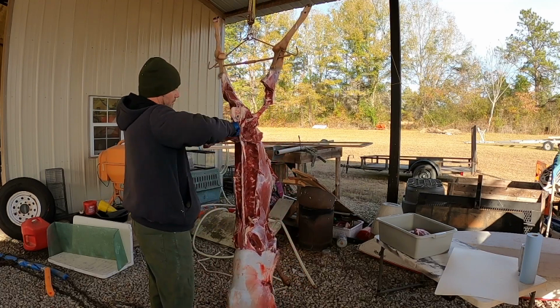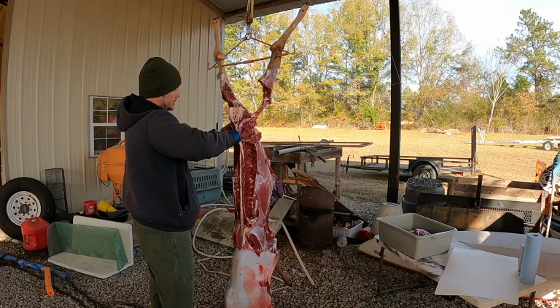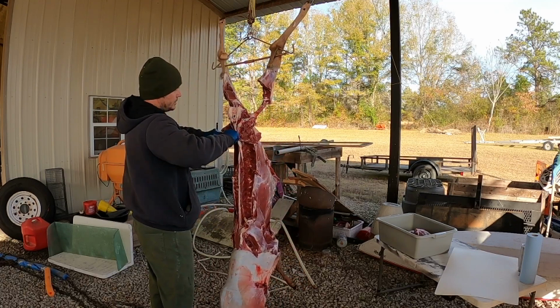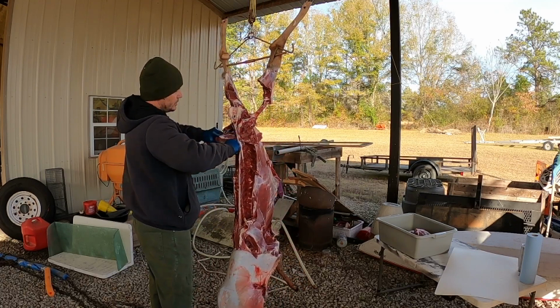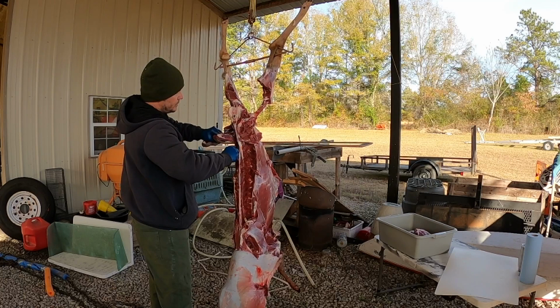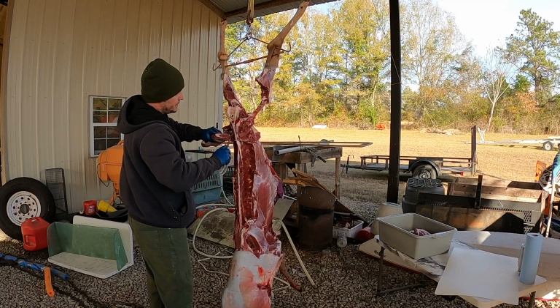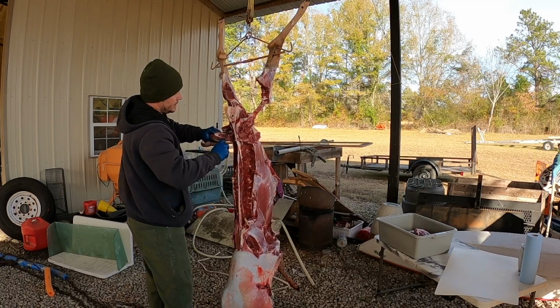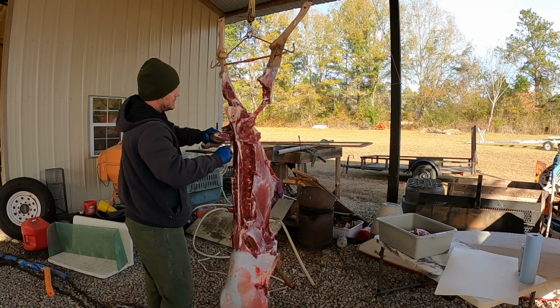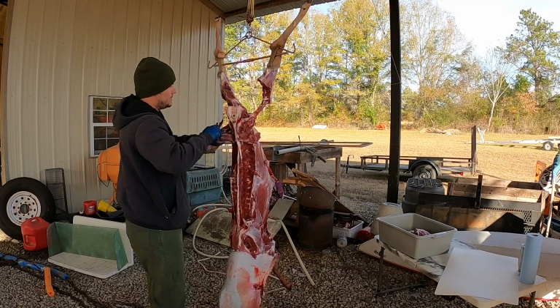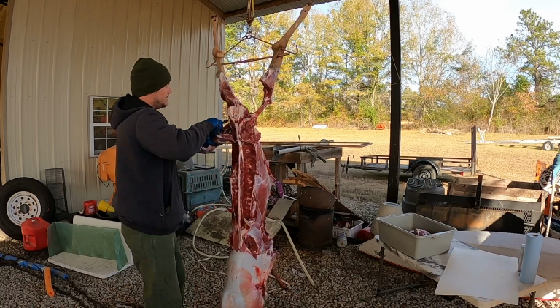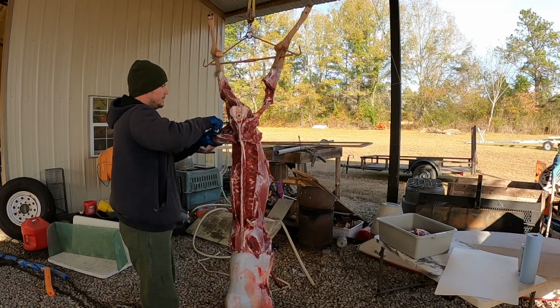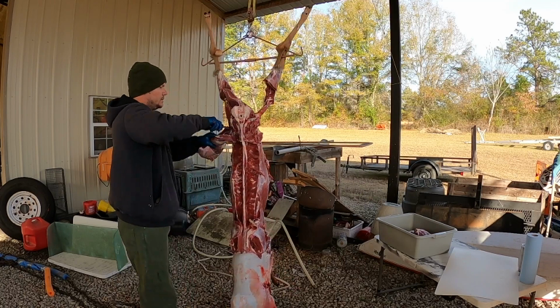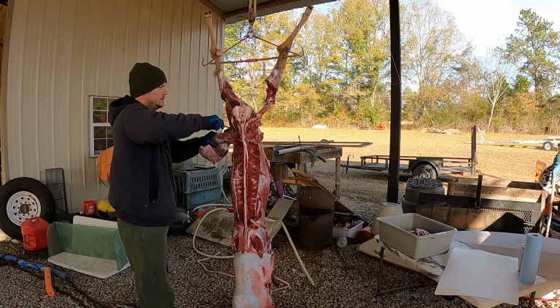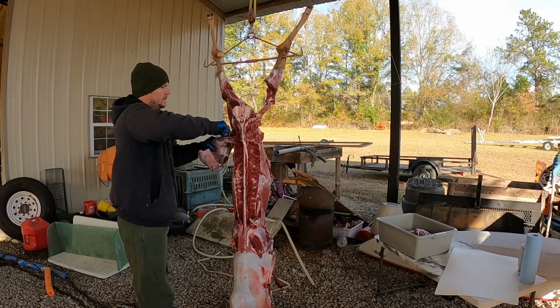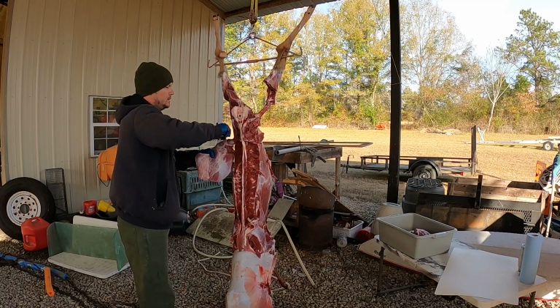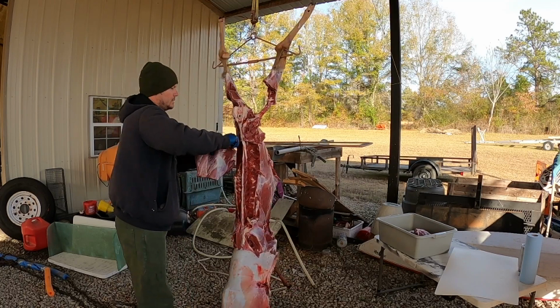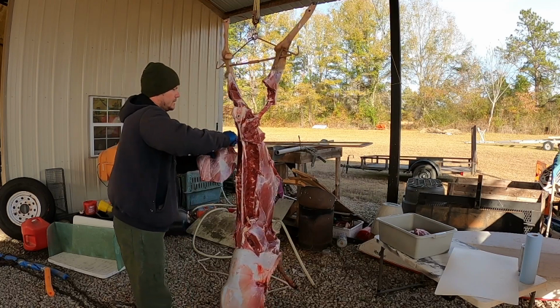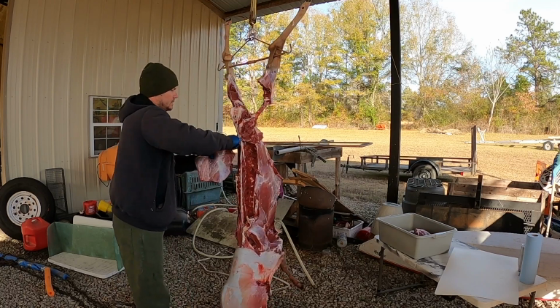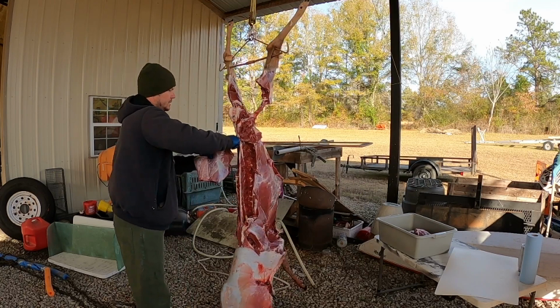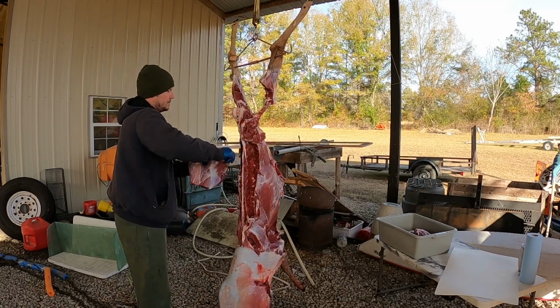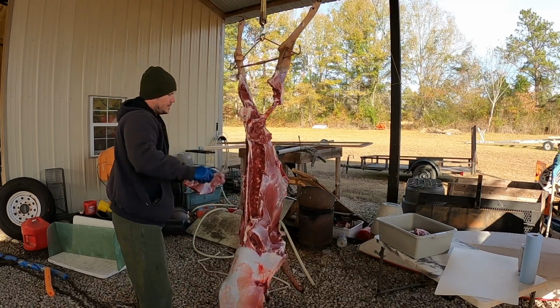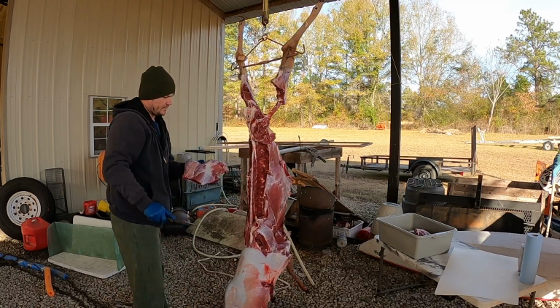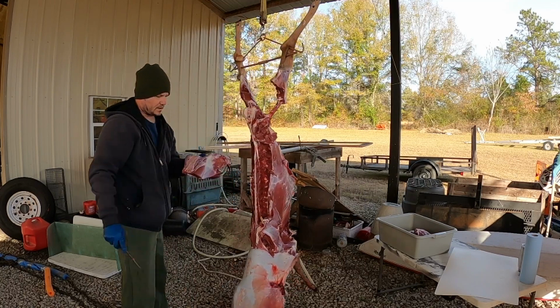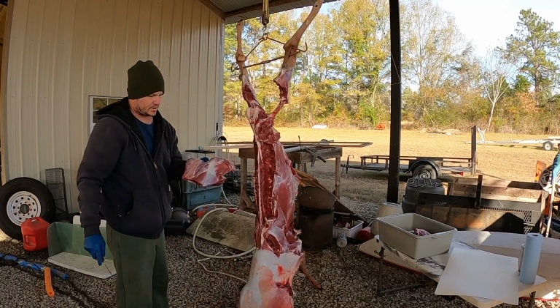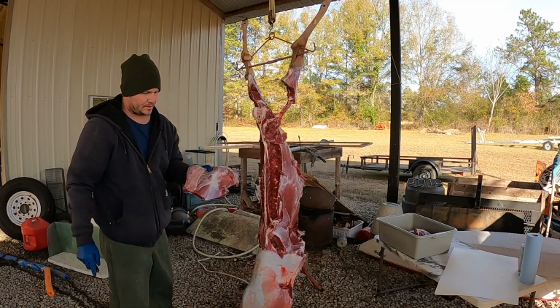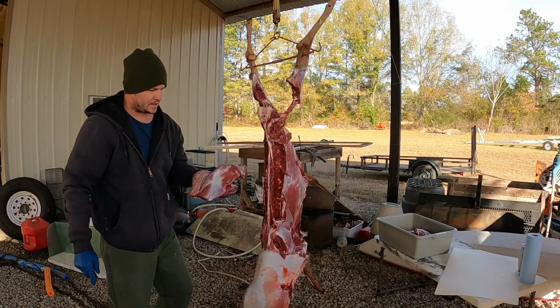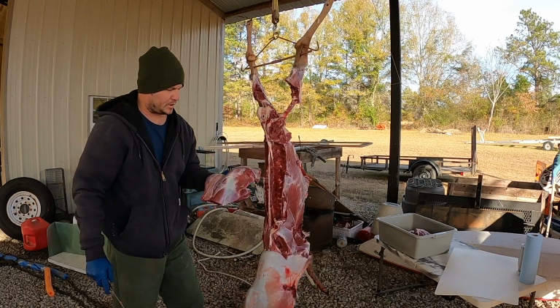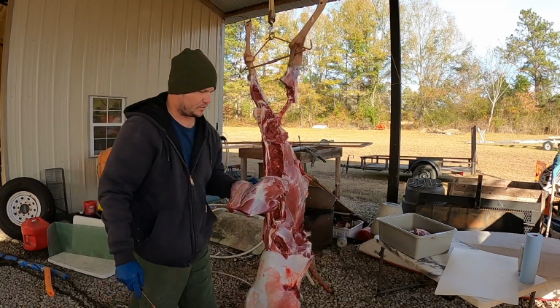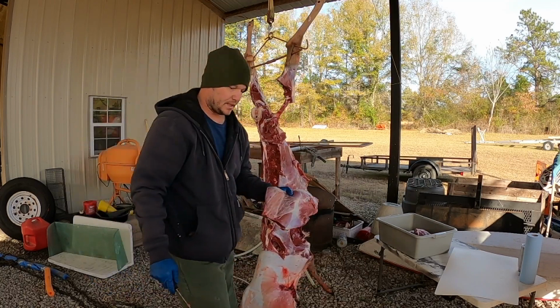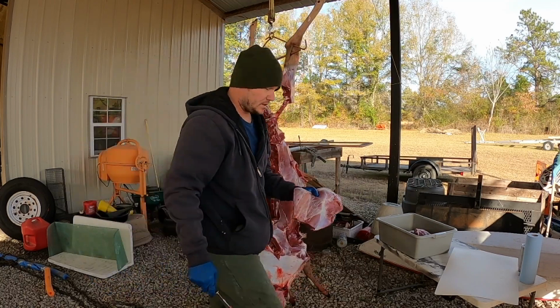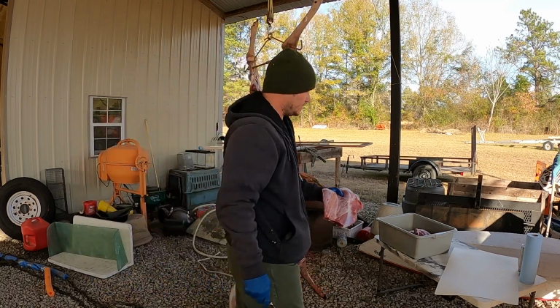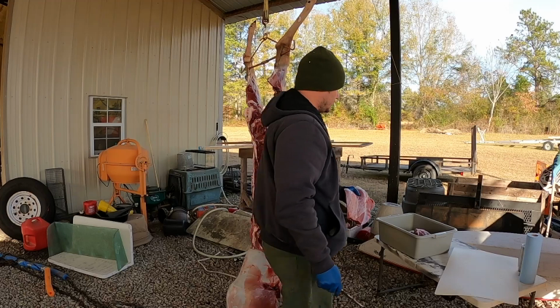Make sure you hold on to it, because there's nothing like the pain of dropping that beautiful meat into the dirt.